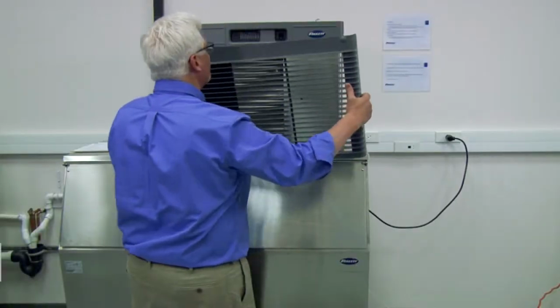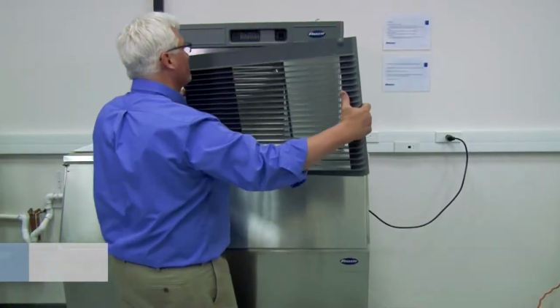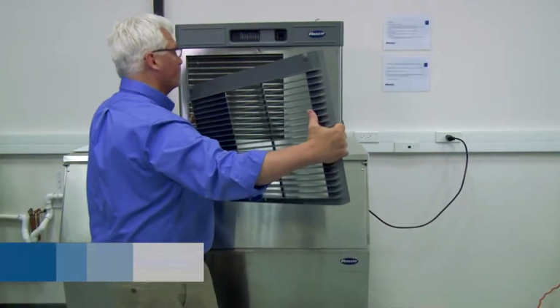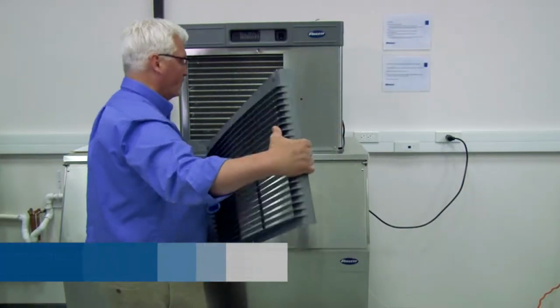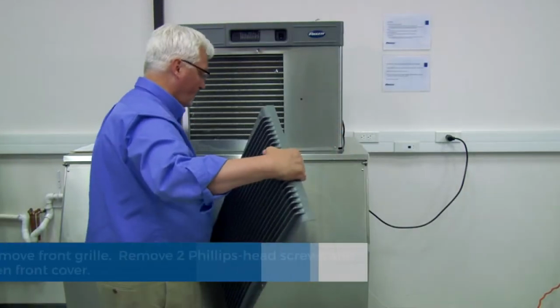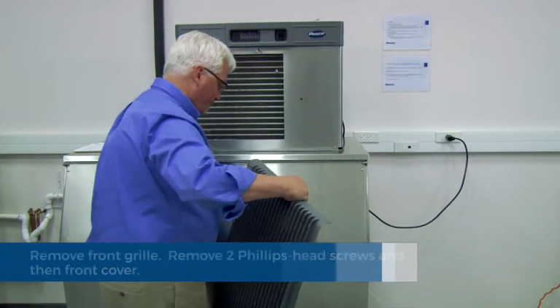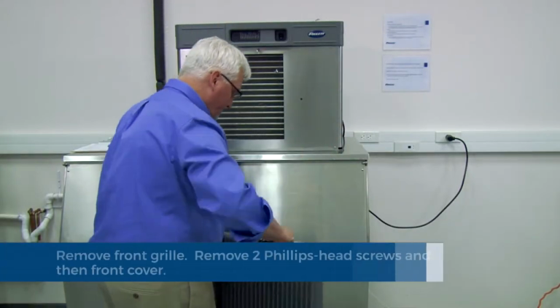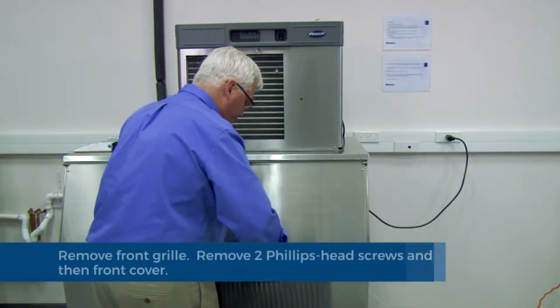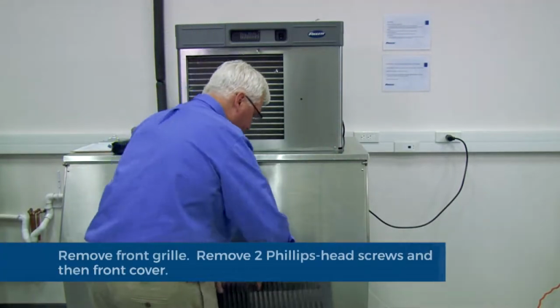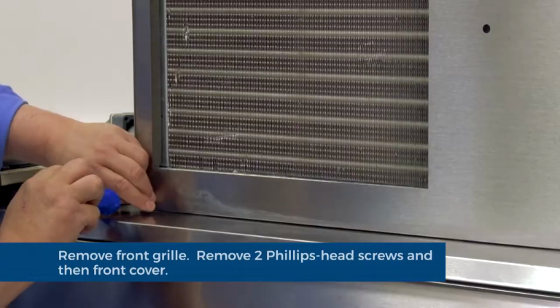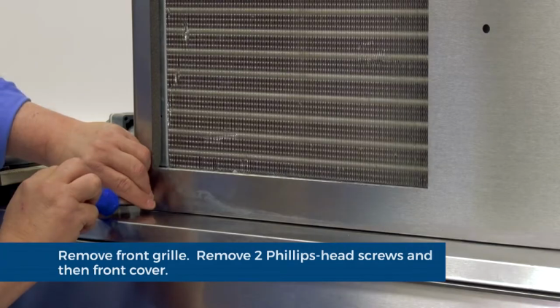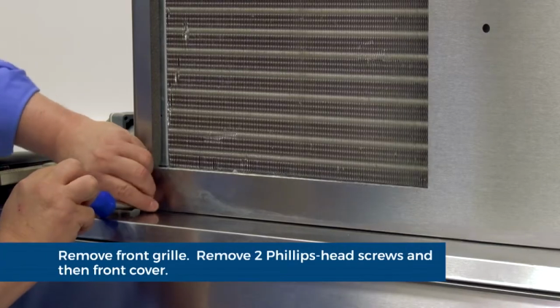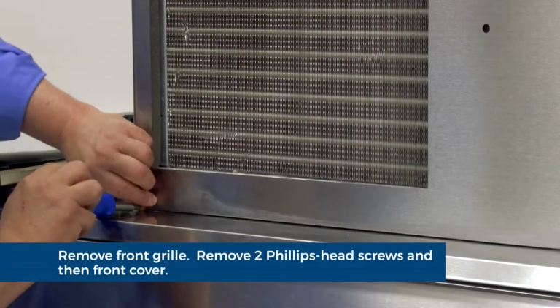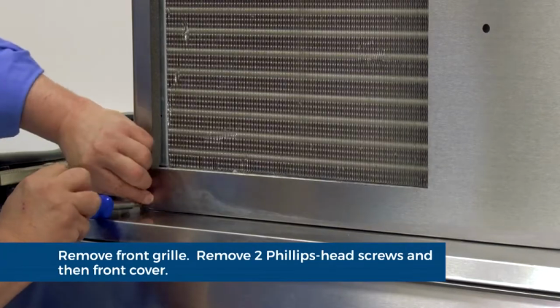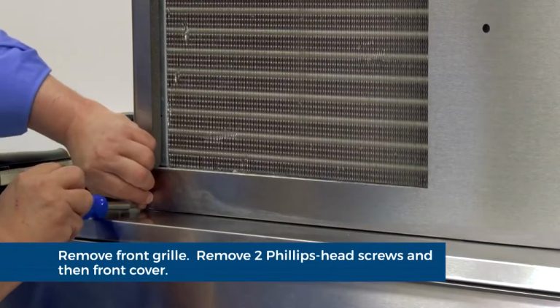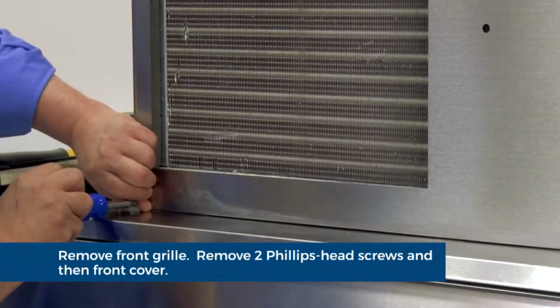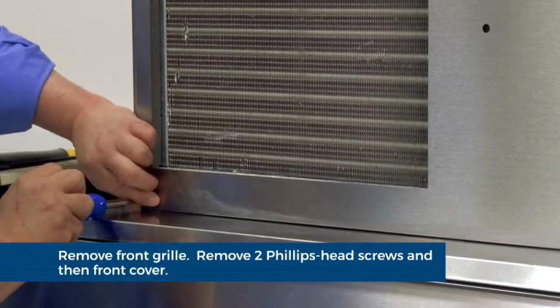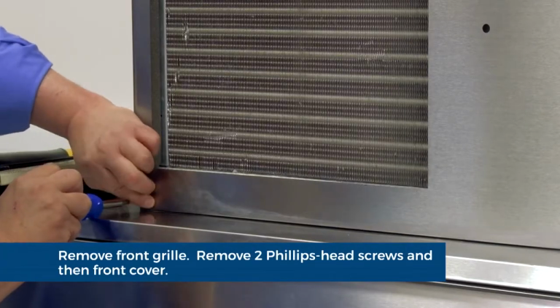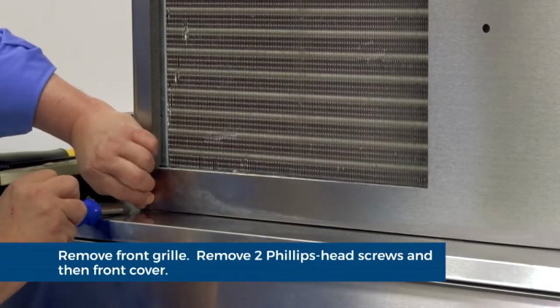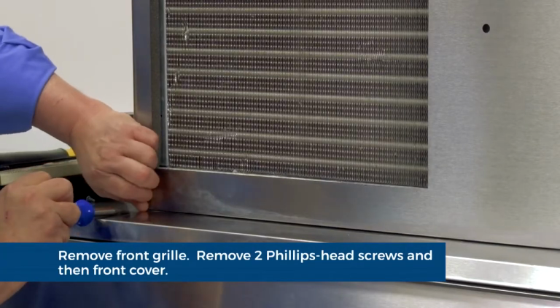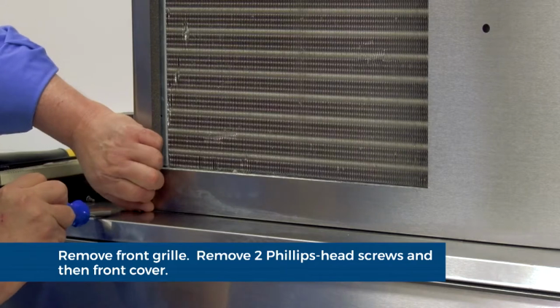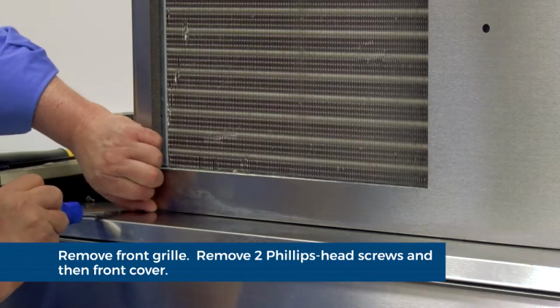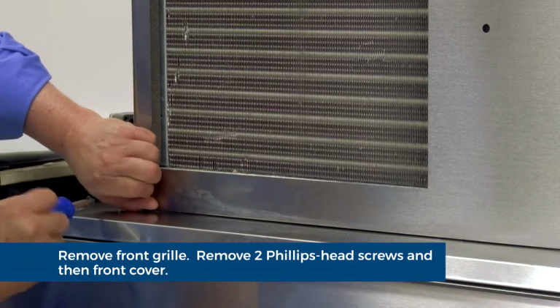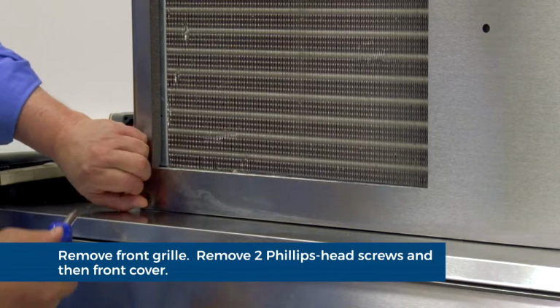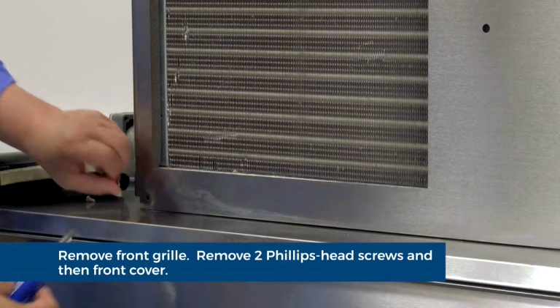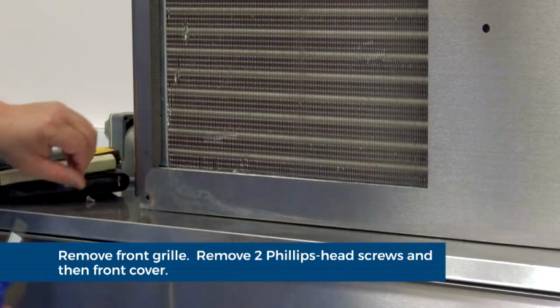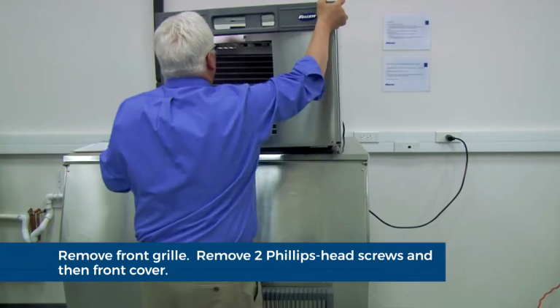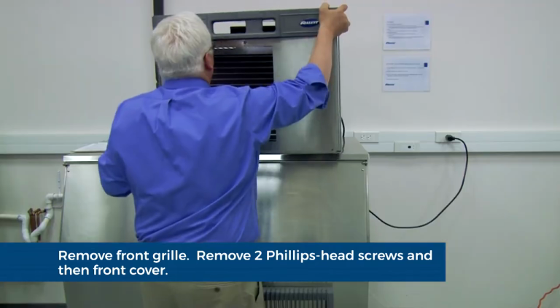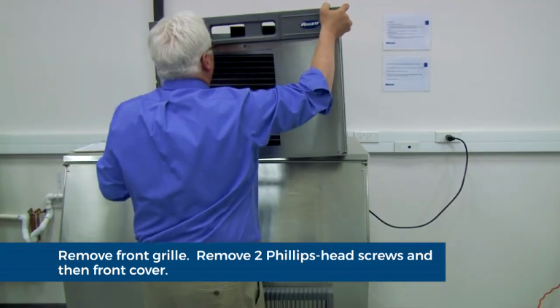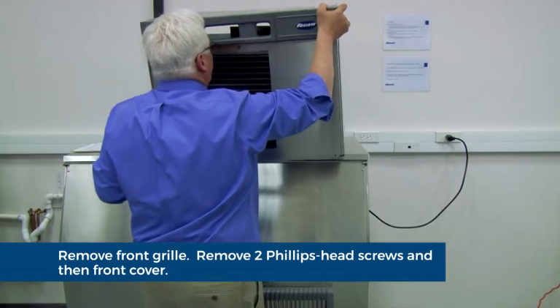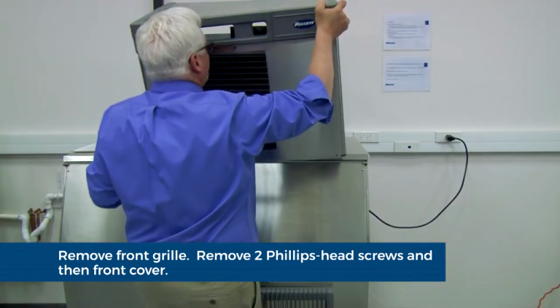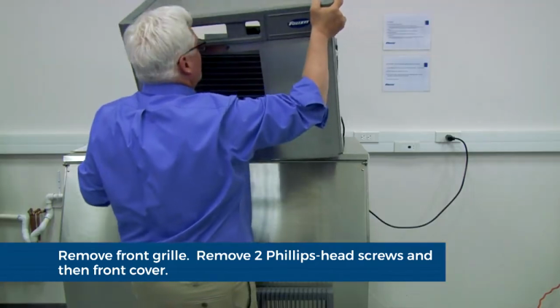Remove the front grill, unscrew the two Phillips head screws, and remove the machine cover.